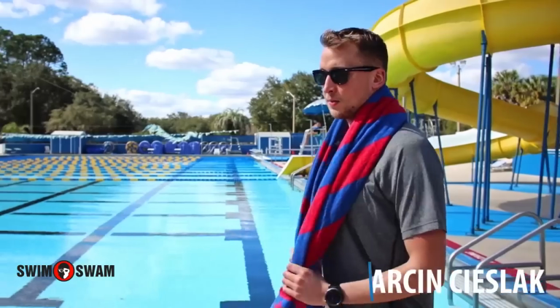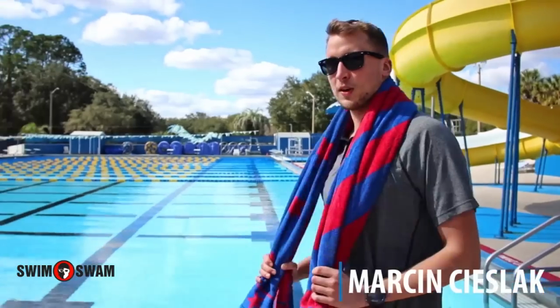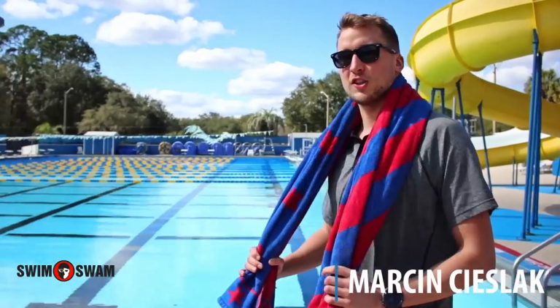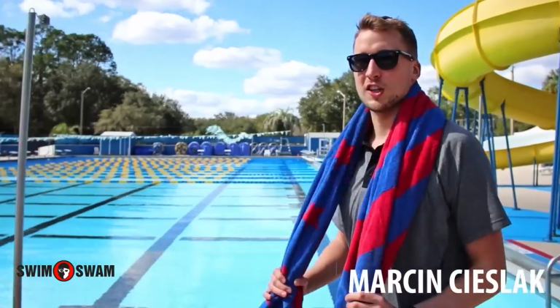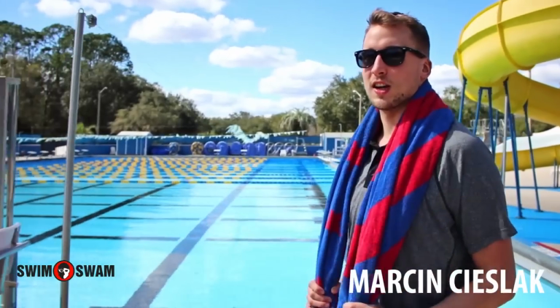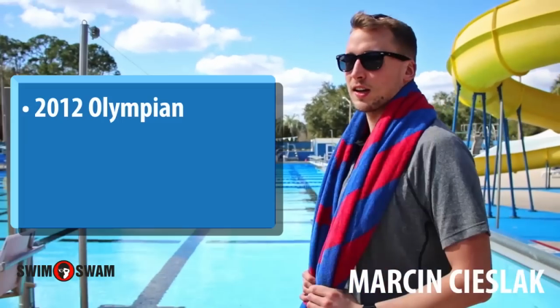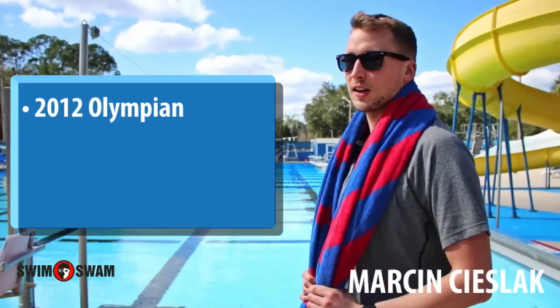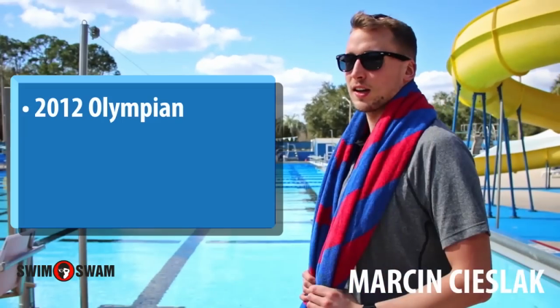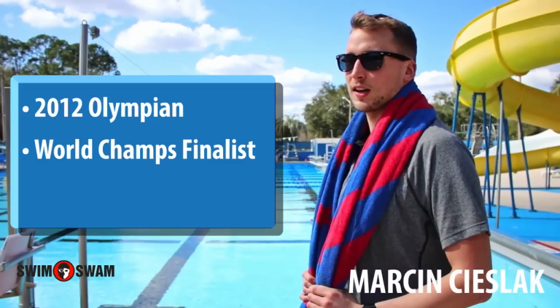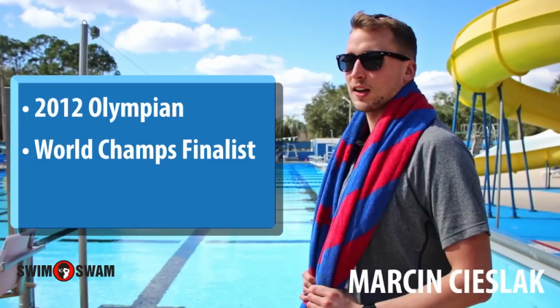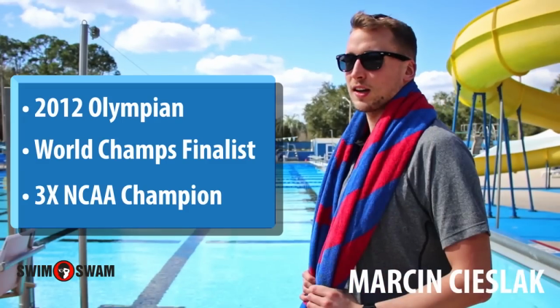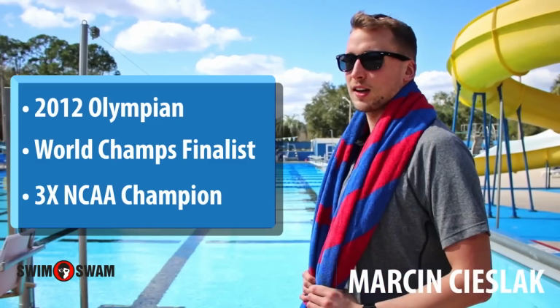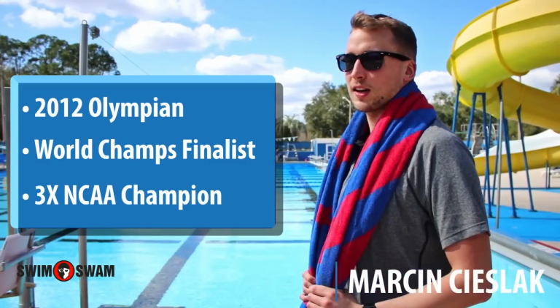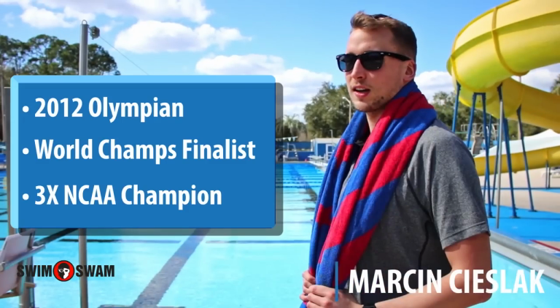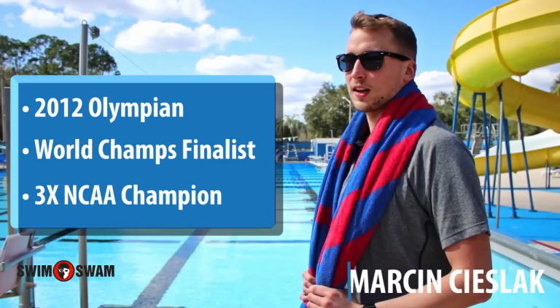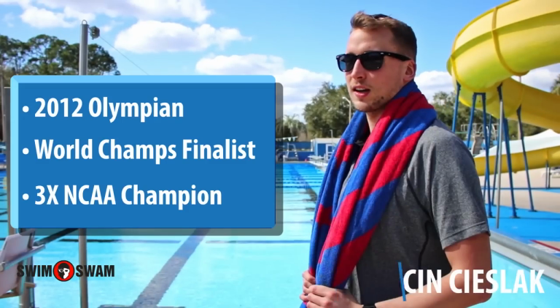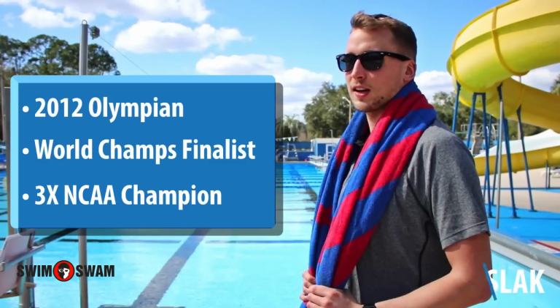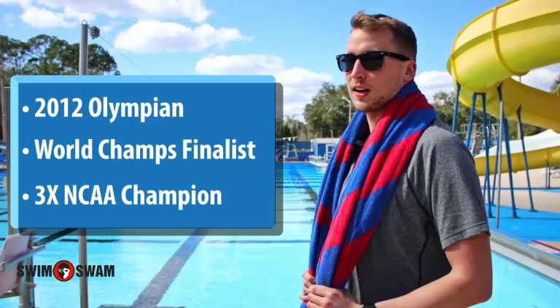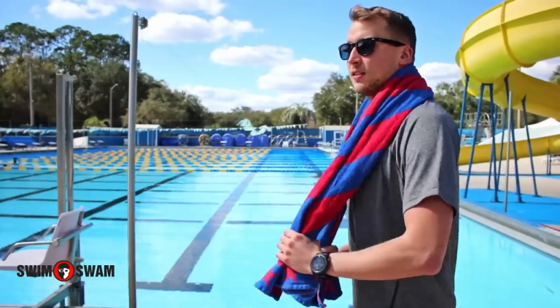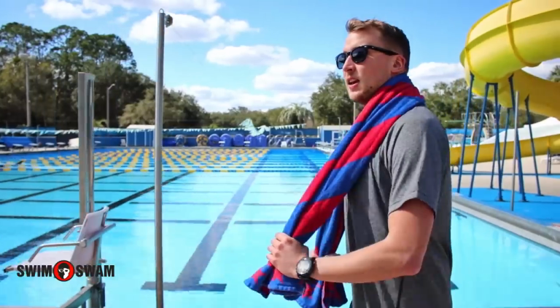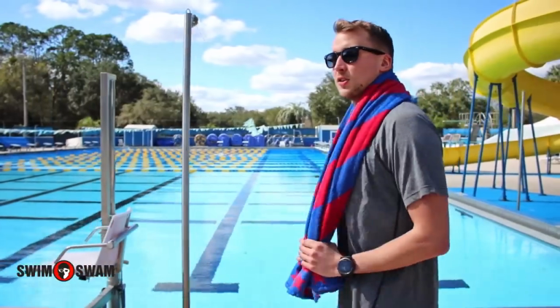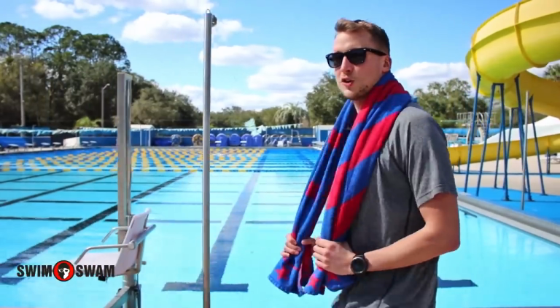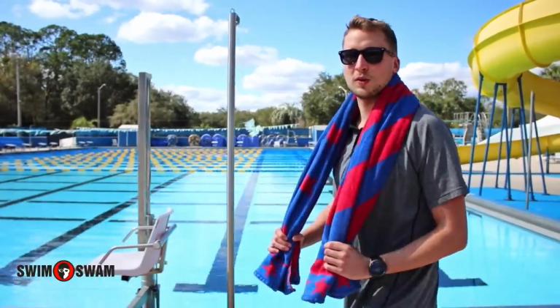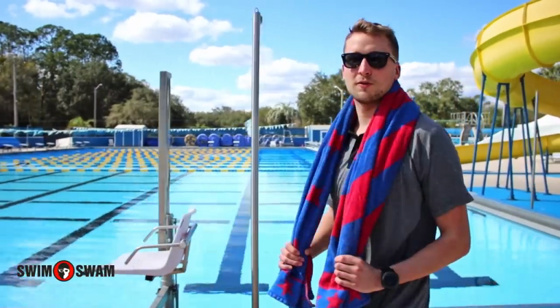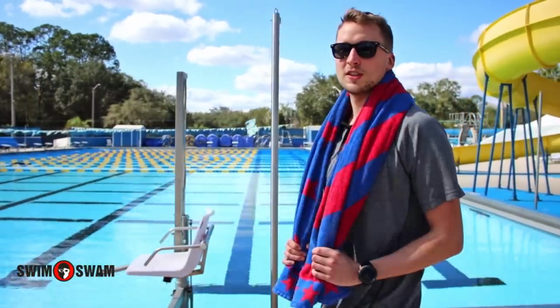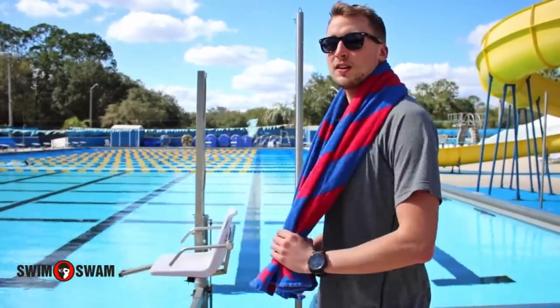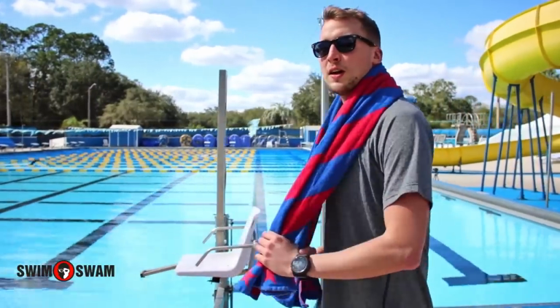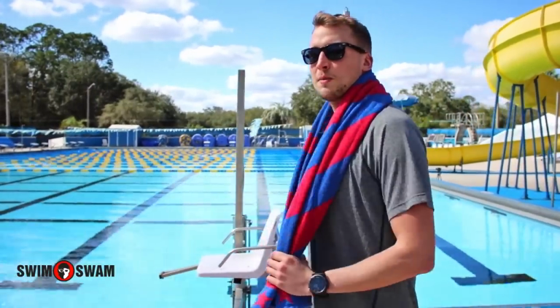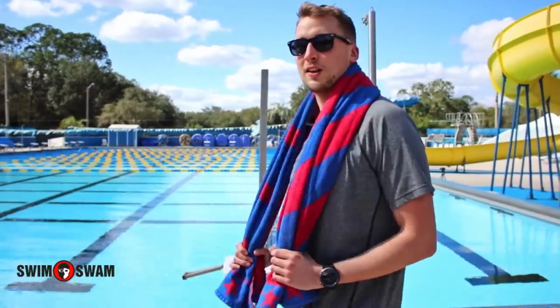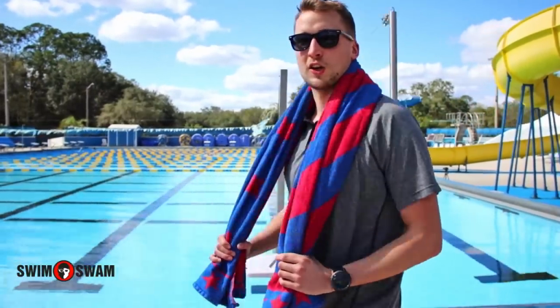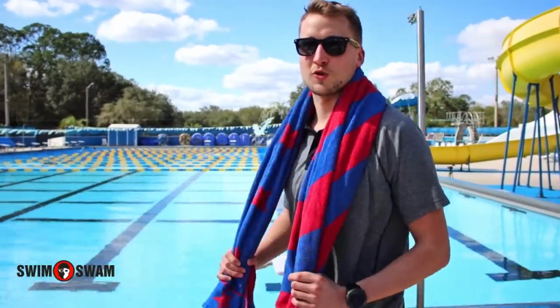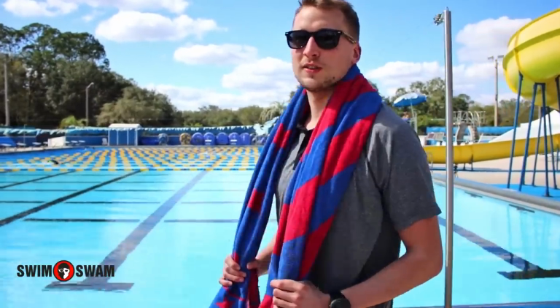My name is Marcin Ceszlak, and today I'm going to show you the freestyle paddle head drill.